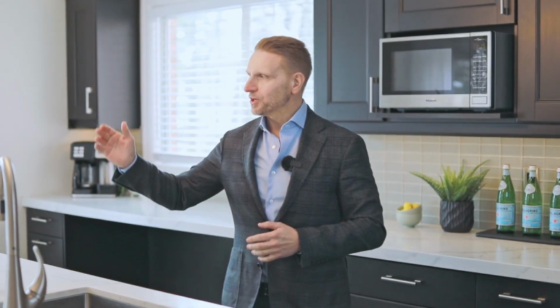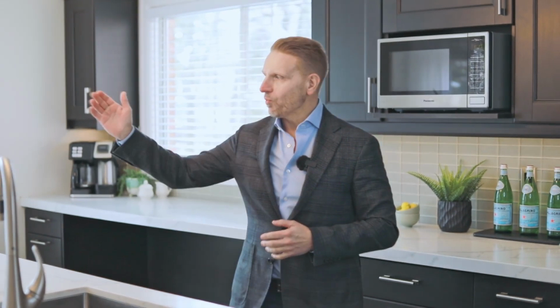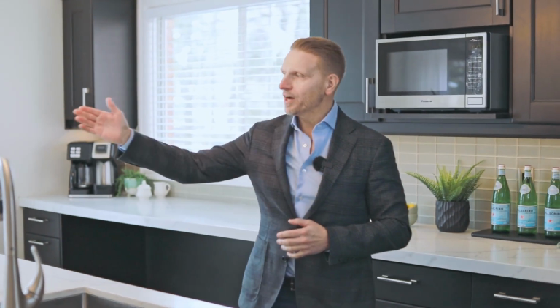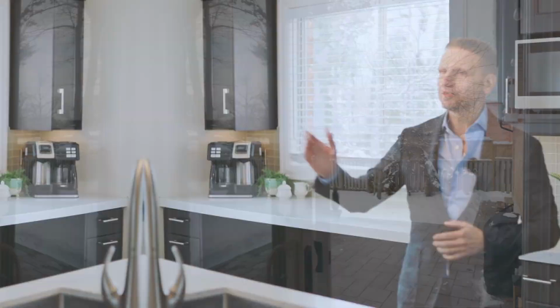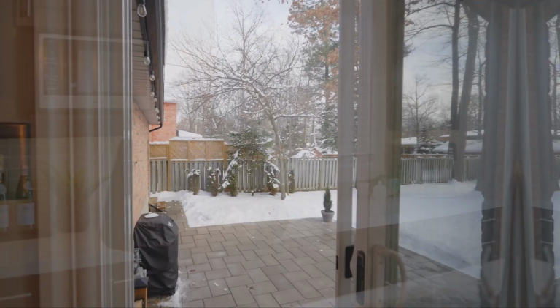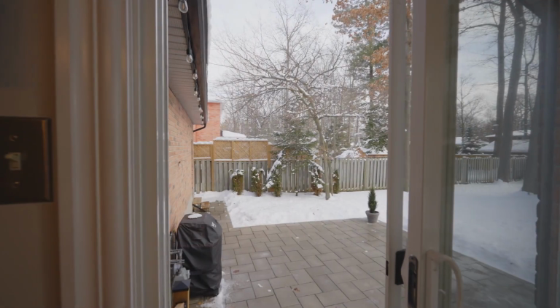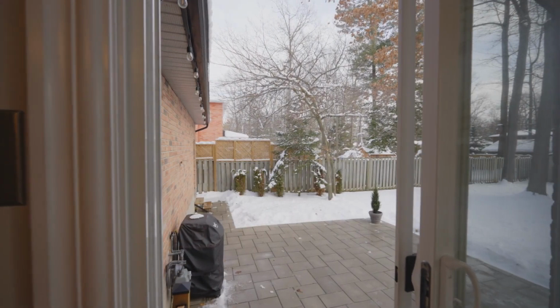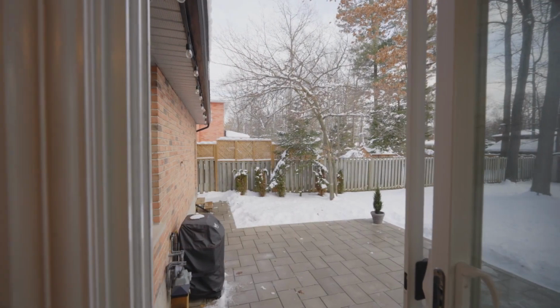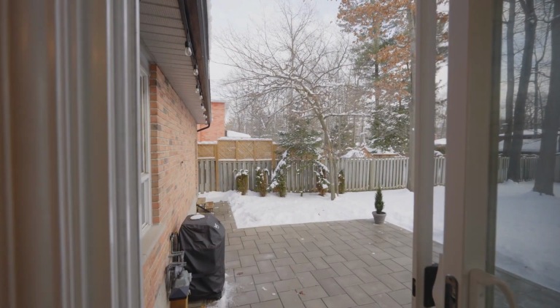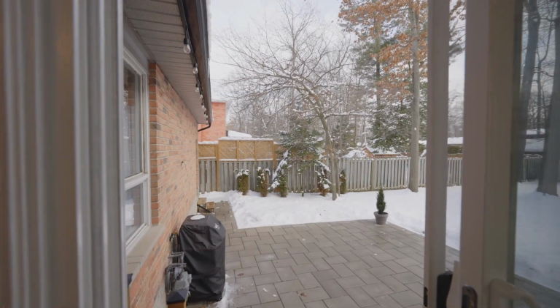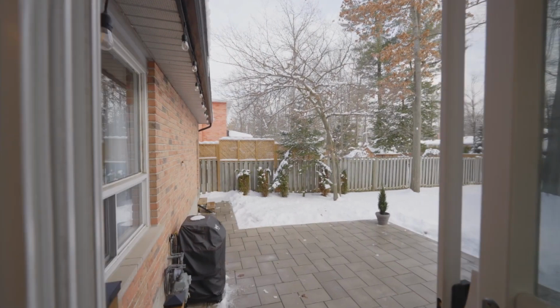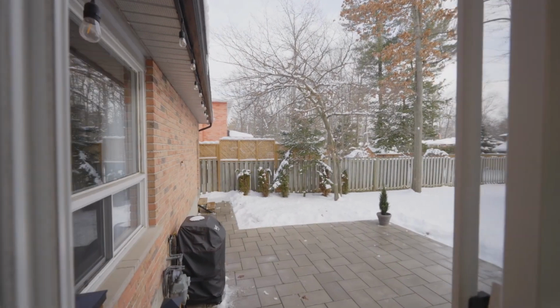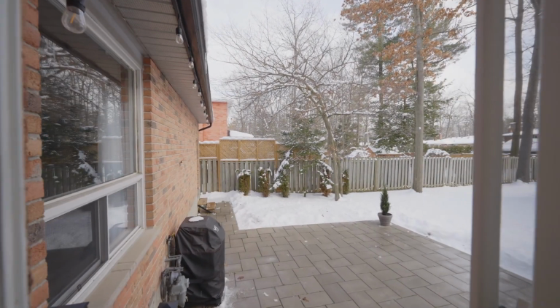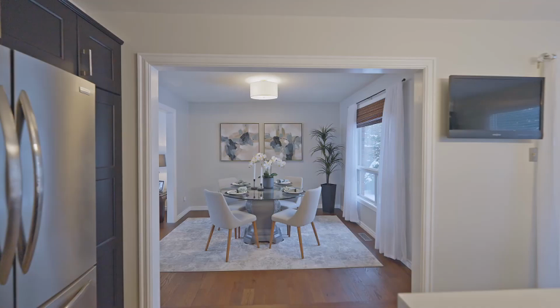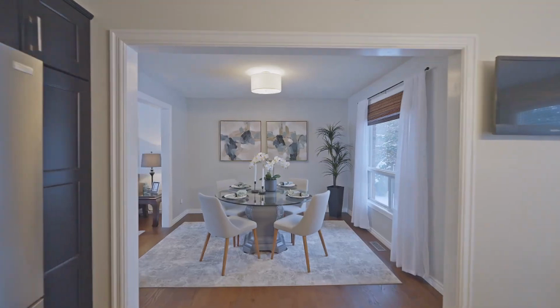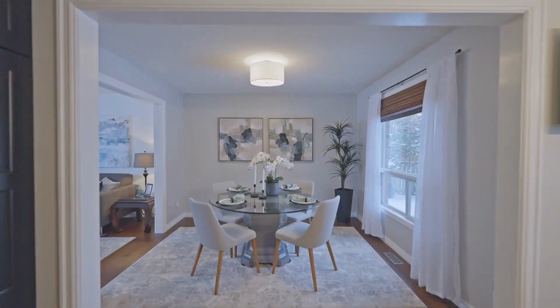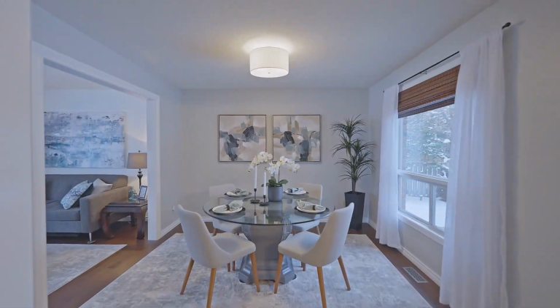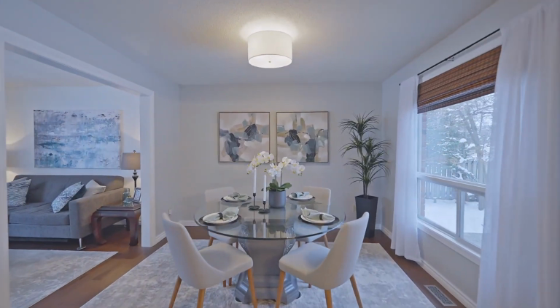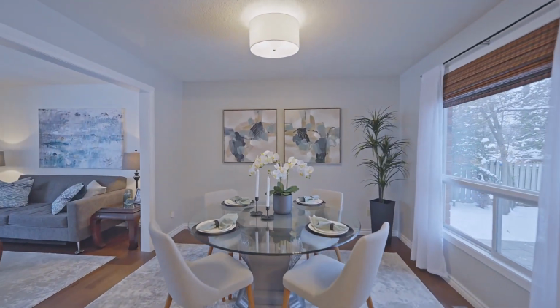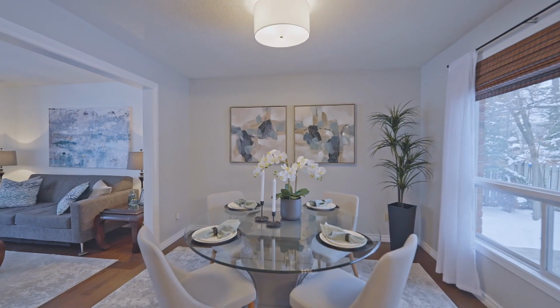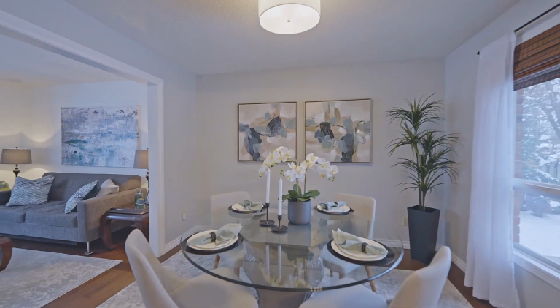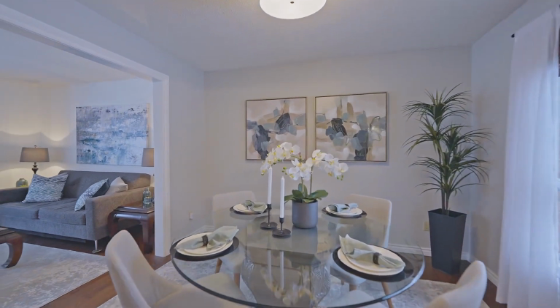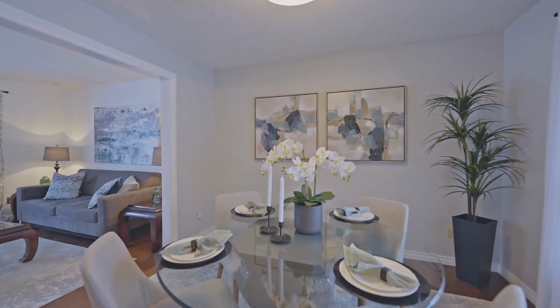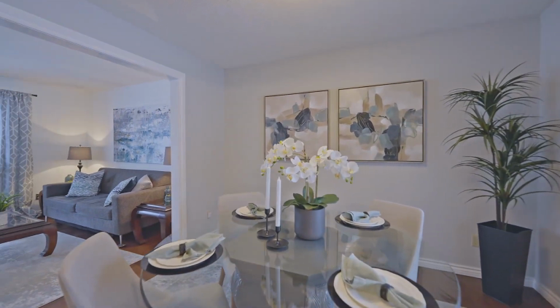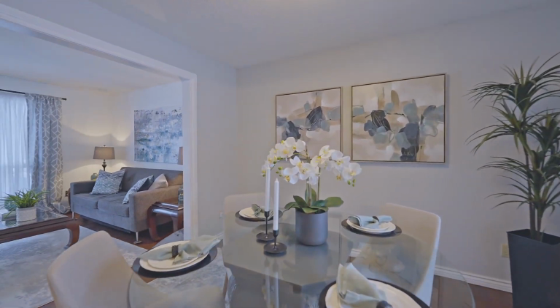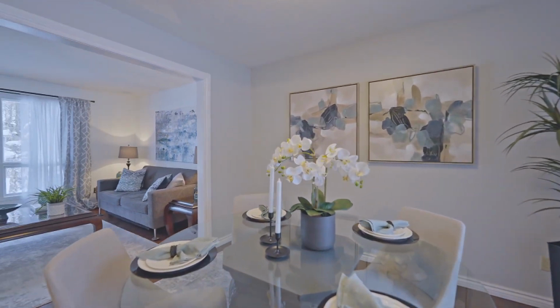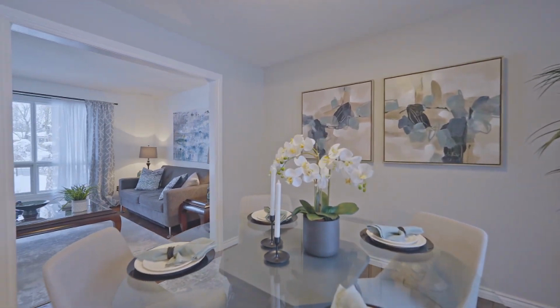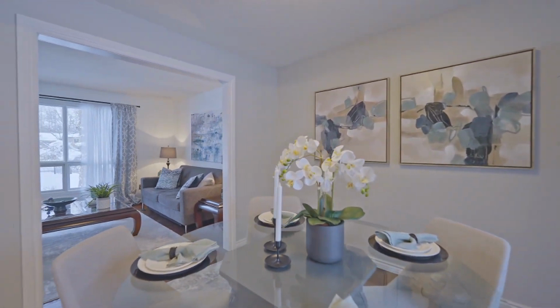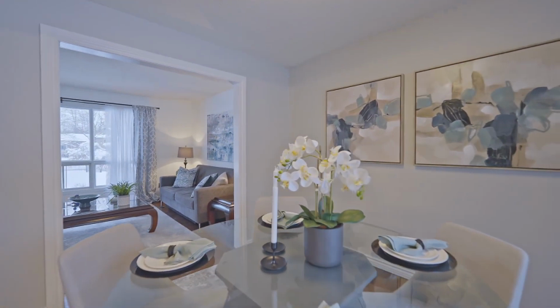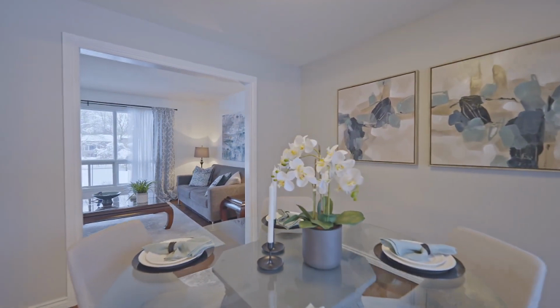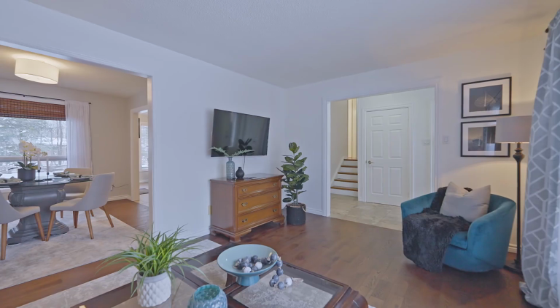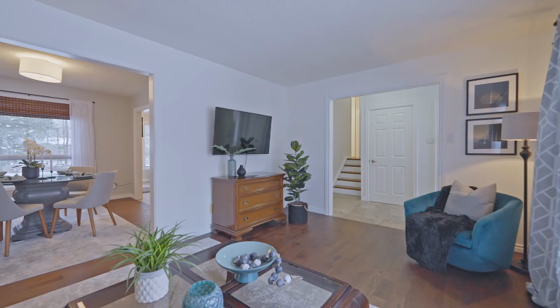We've got a walkout to the stone patio, open to the dining and the living room. Great open concept feel.